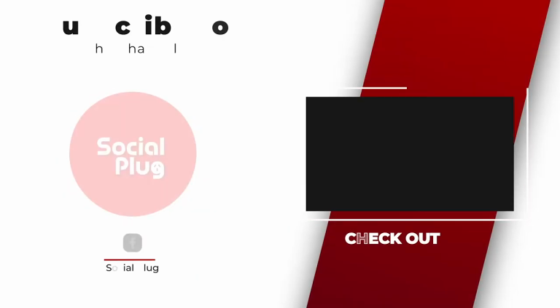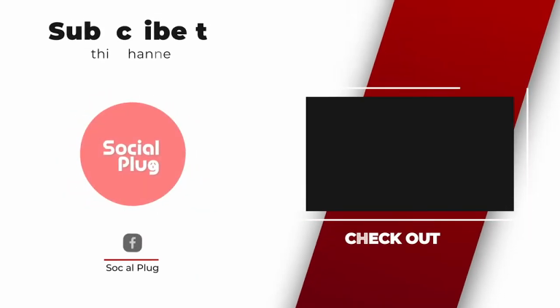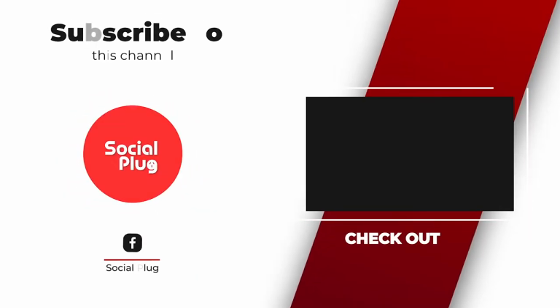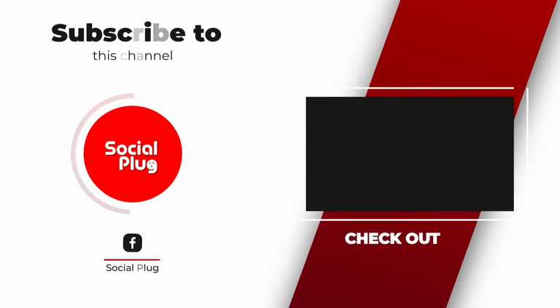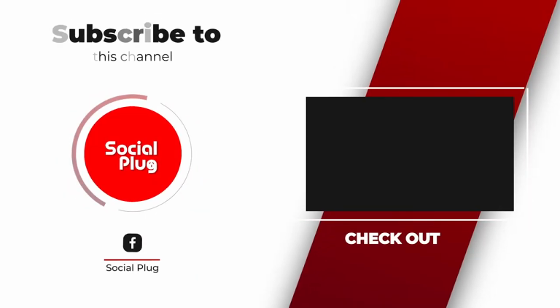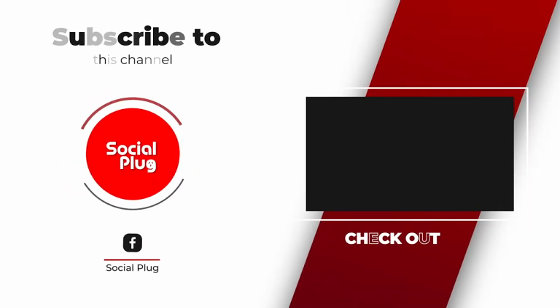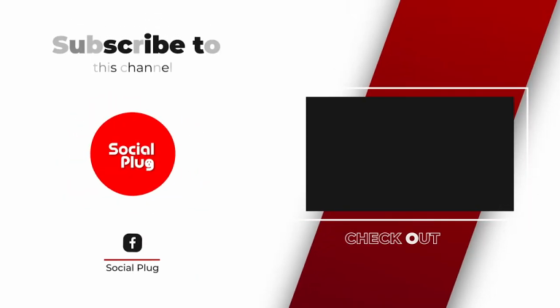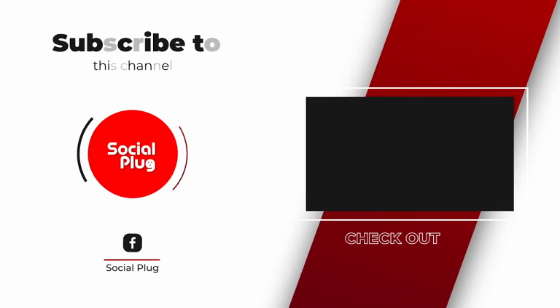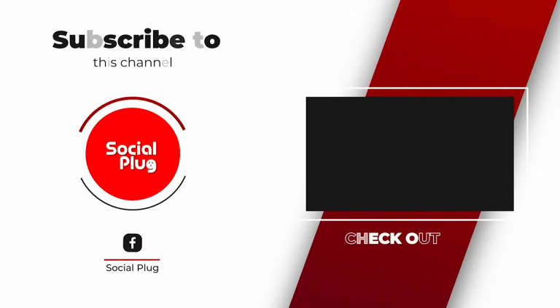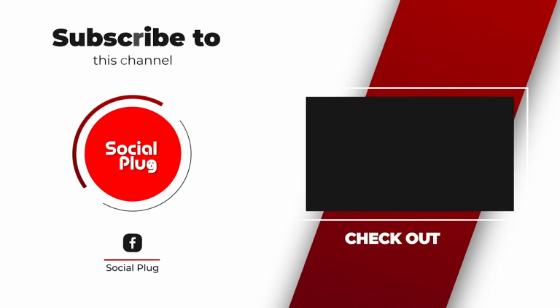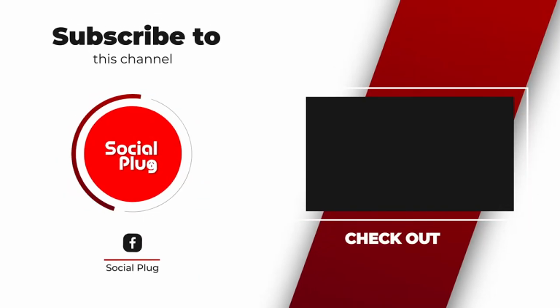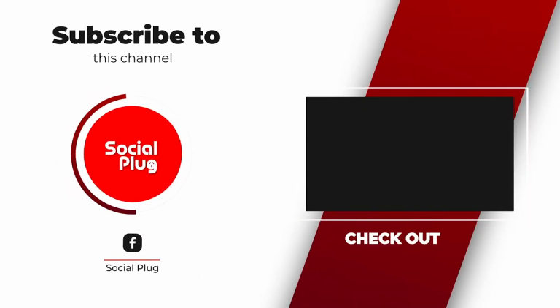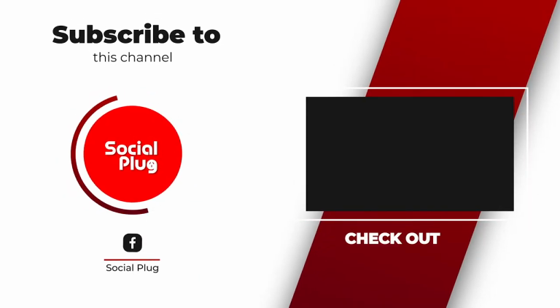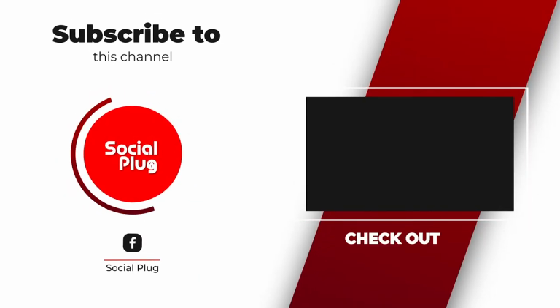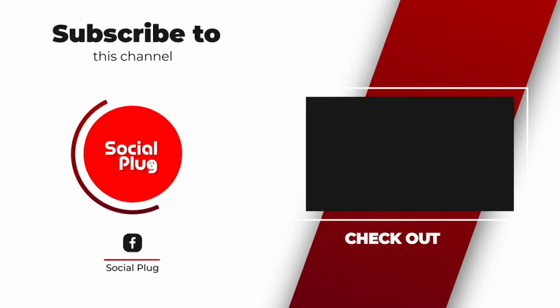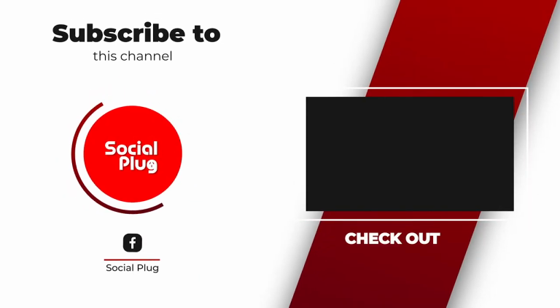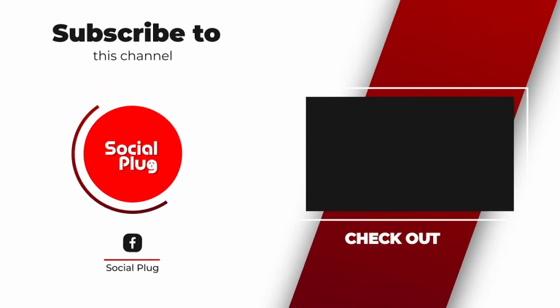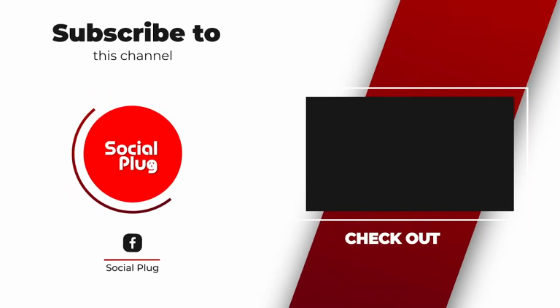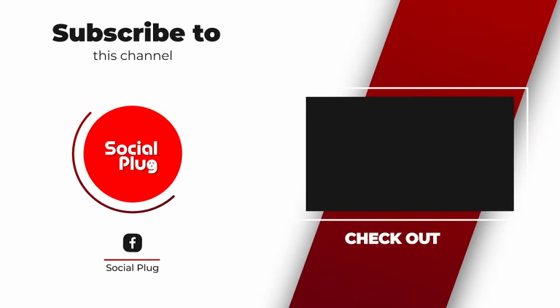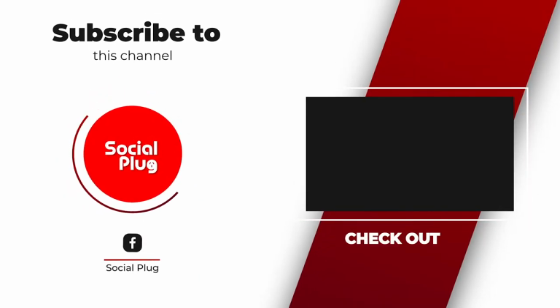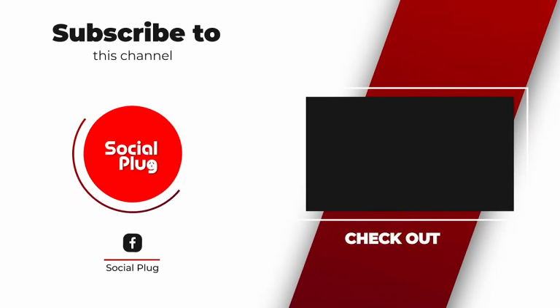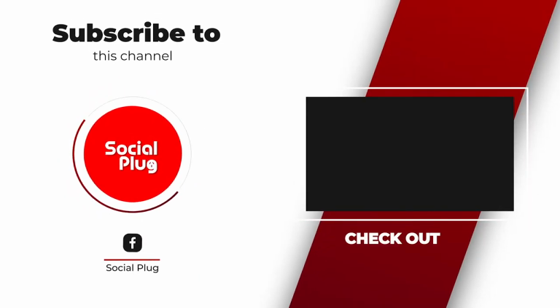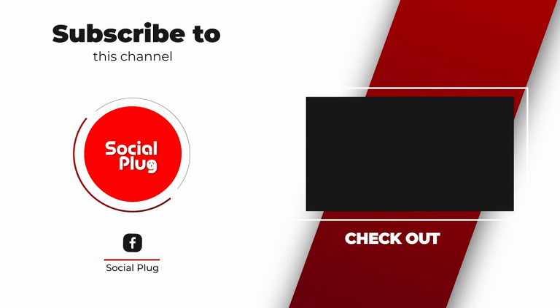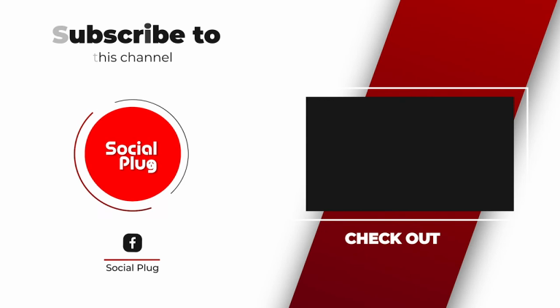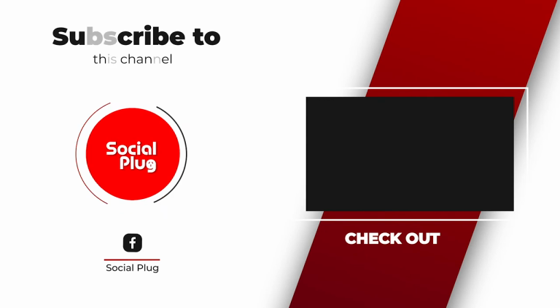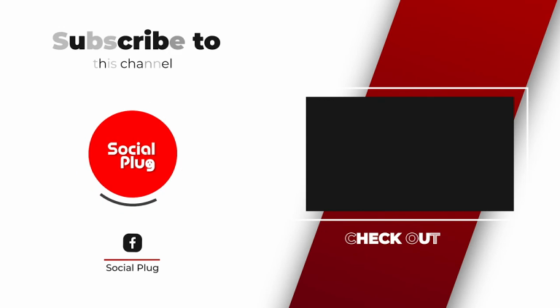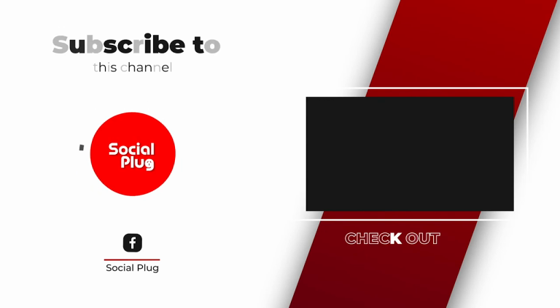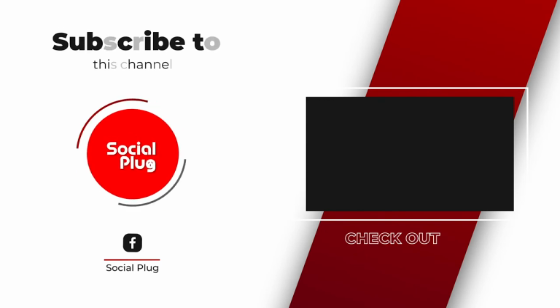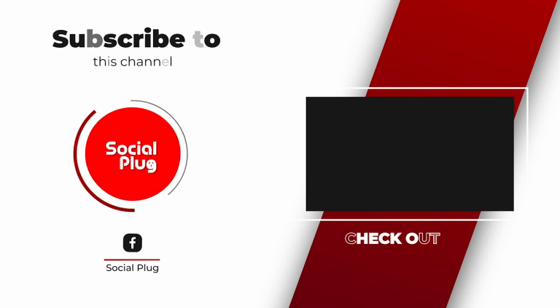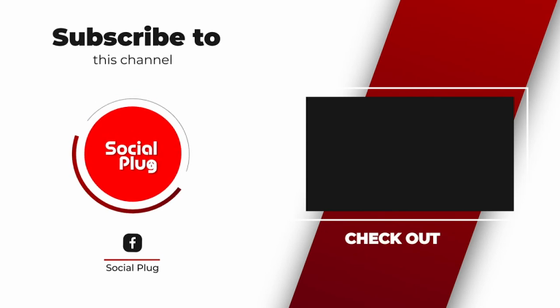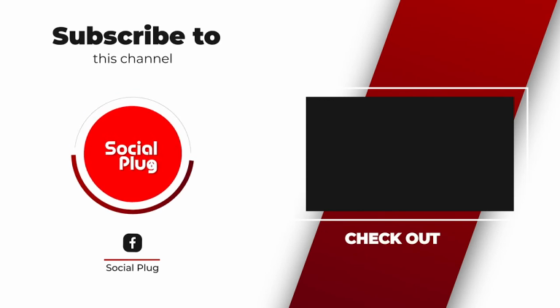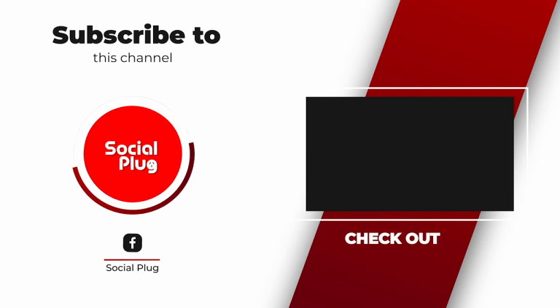Social Plug Fiji. Click on the subscribe button to stay up to date on all our latest videos.